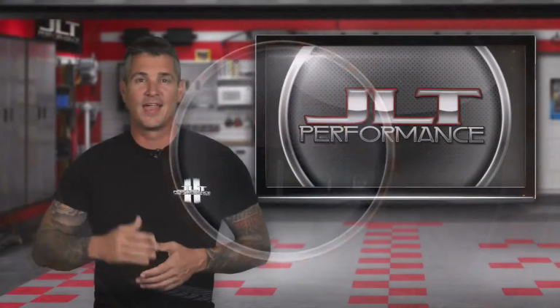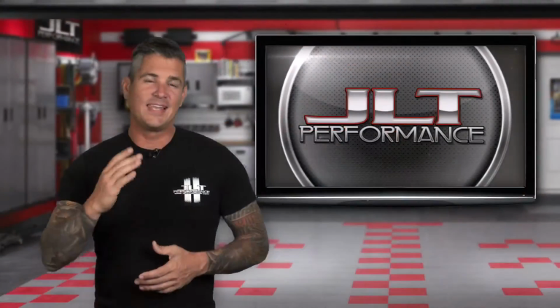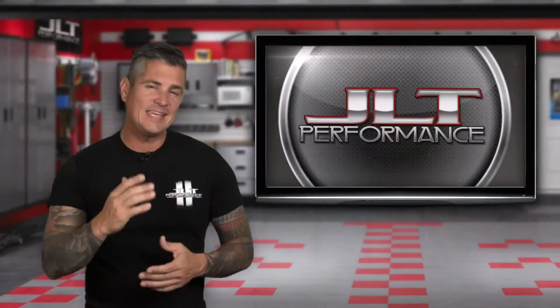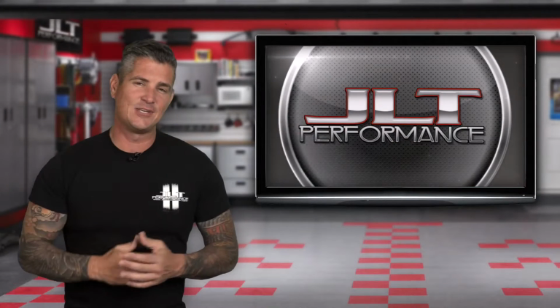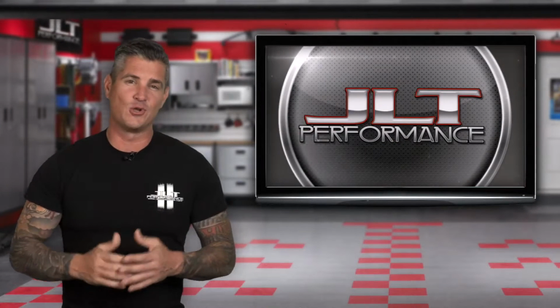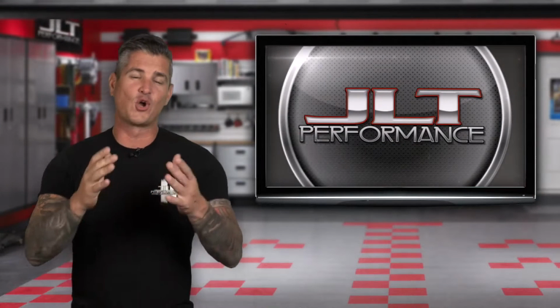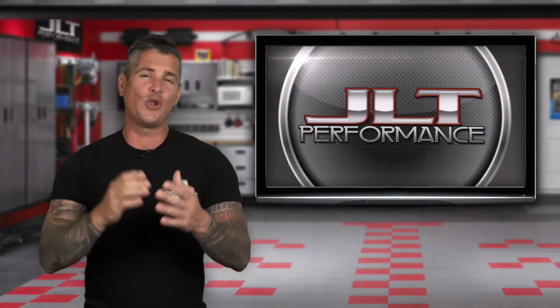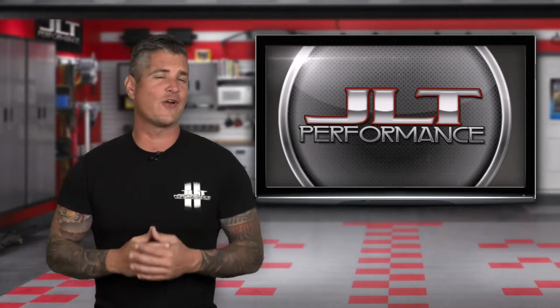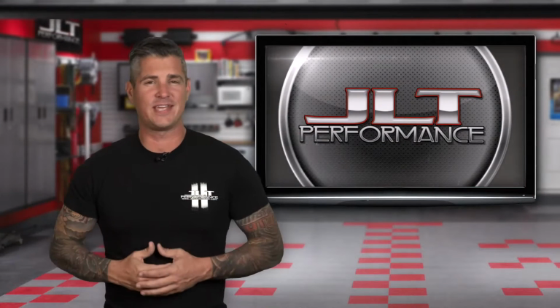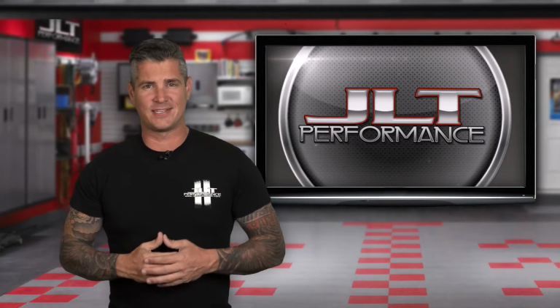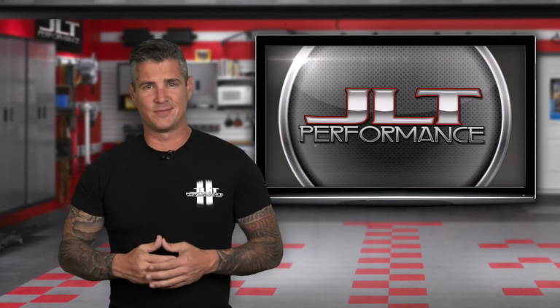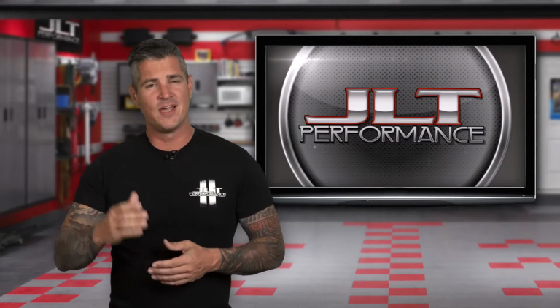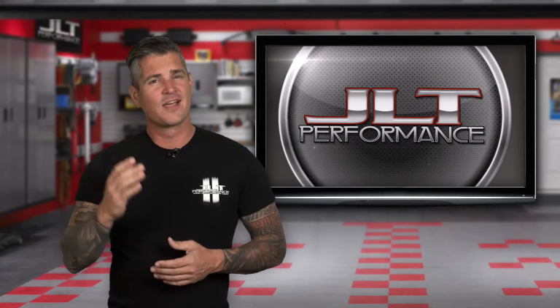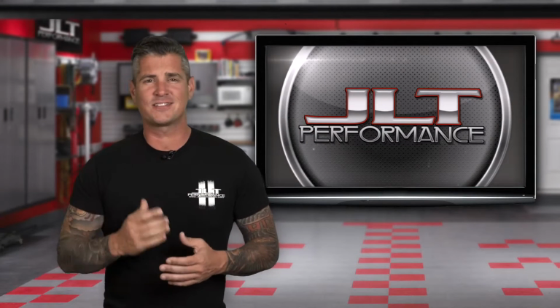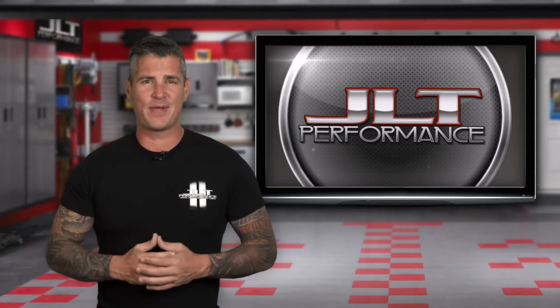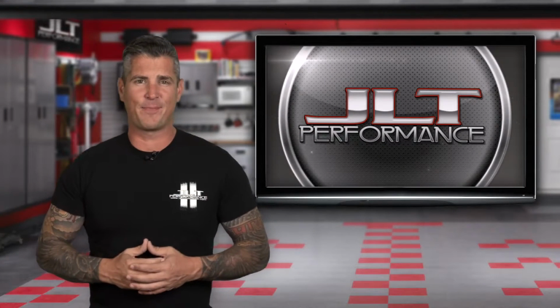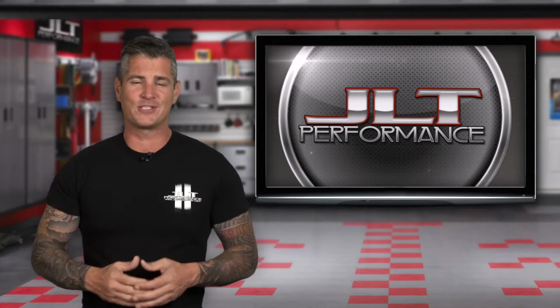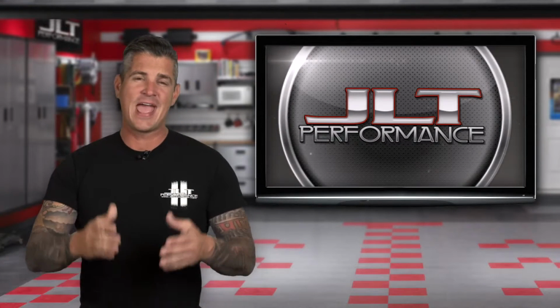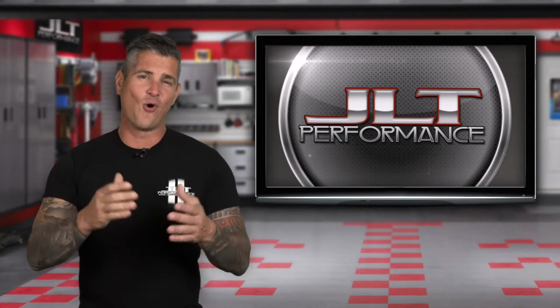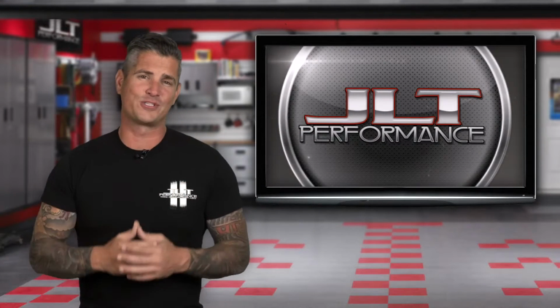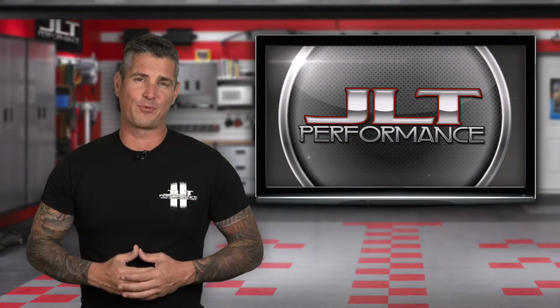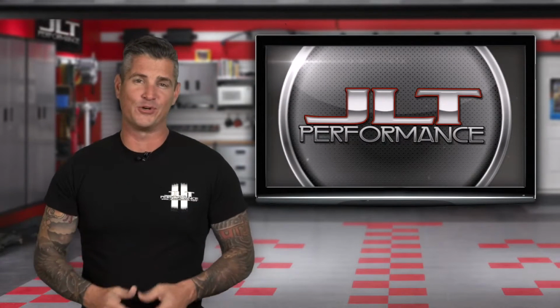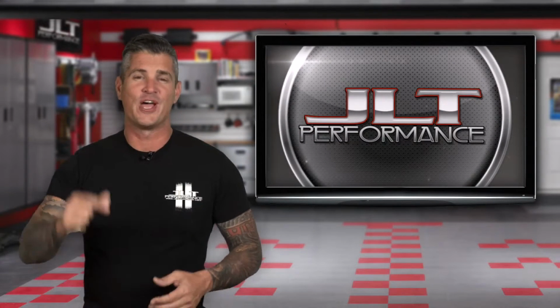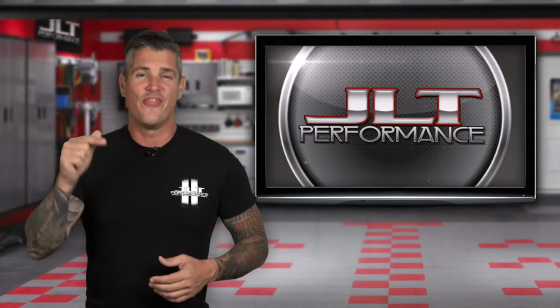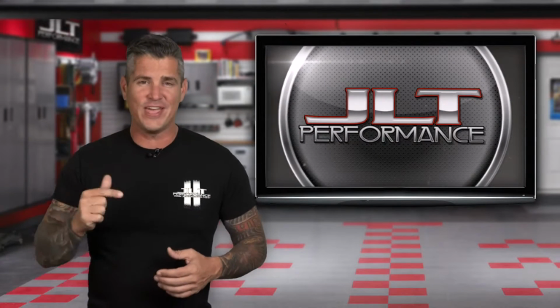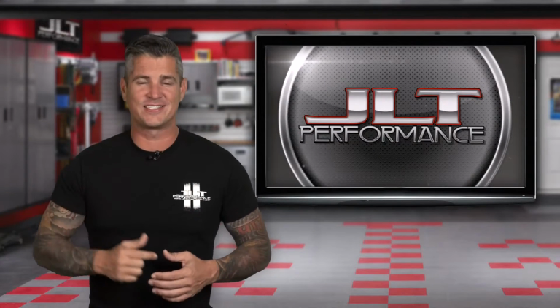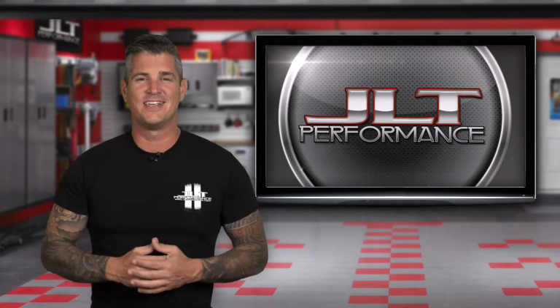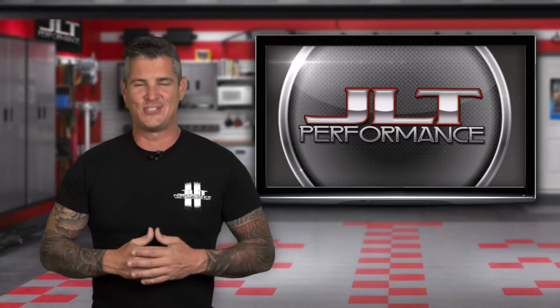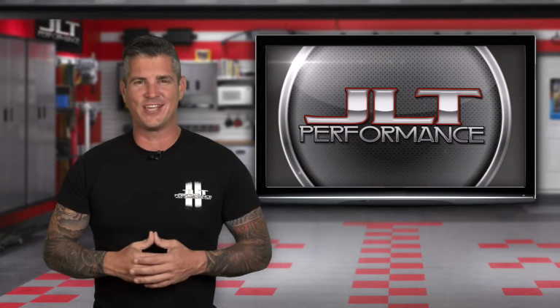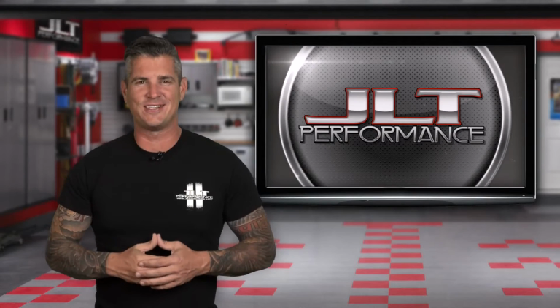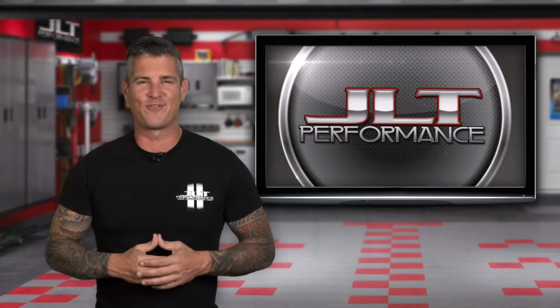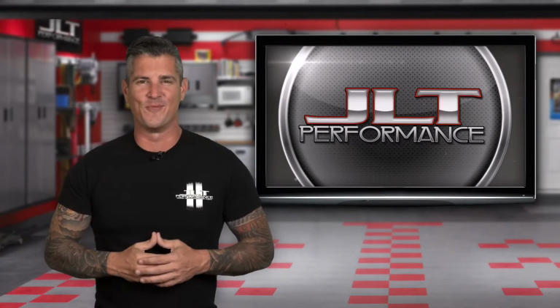Leading the industry with cold air intake systems, custom painted parts, and oil separators — this is JLT Performance.